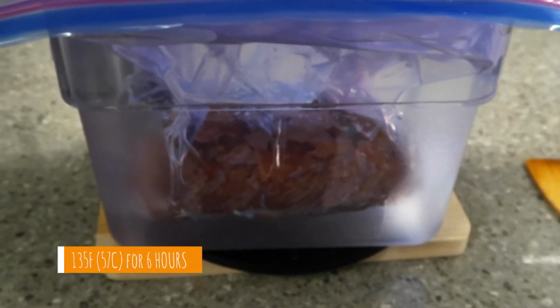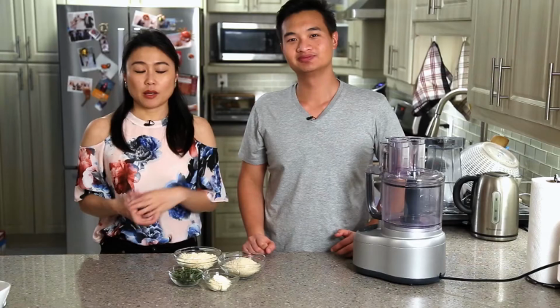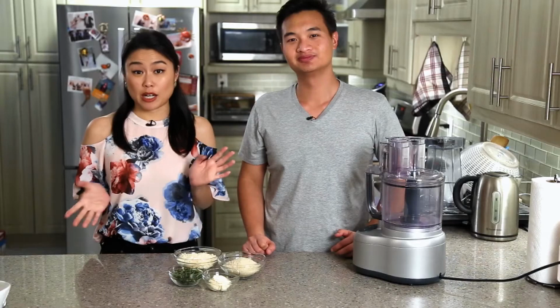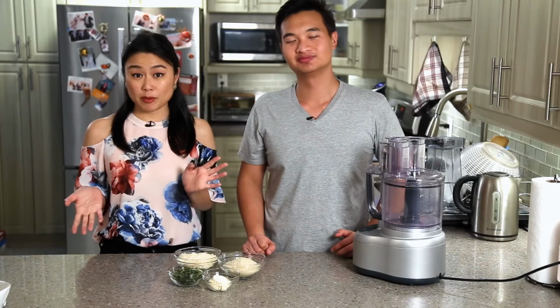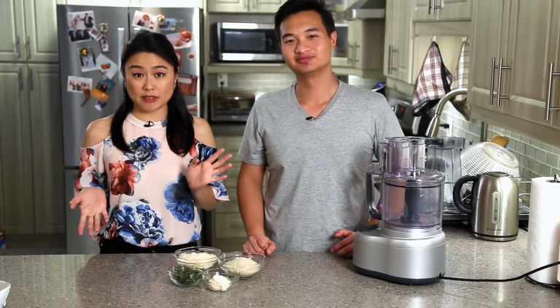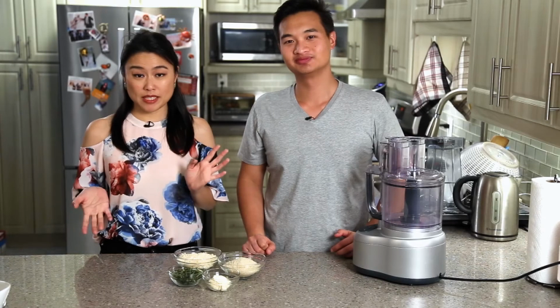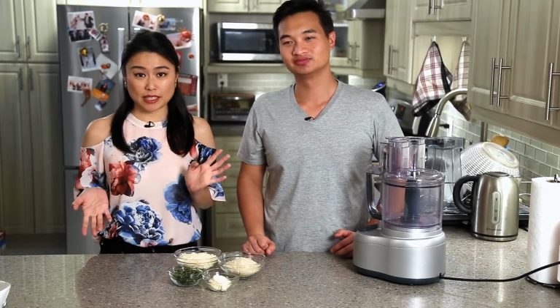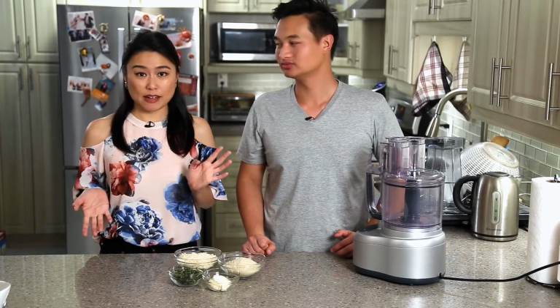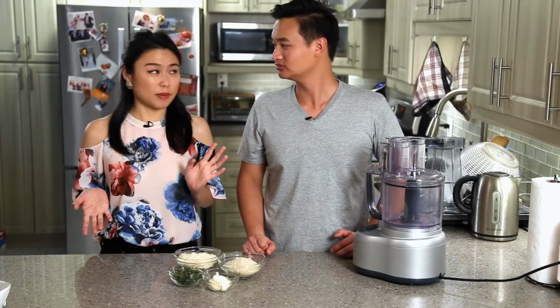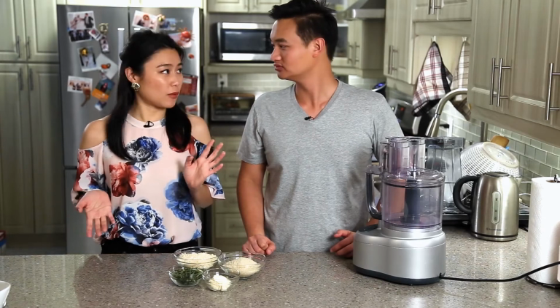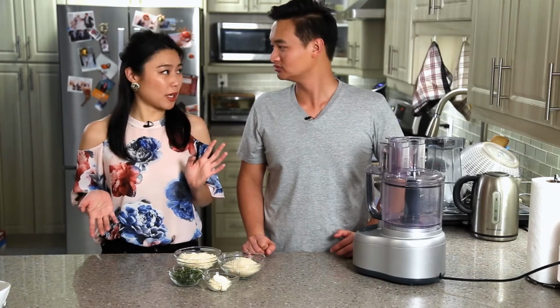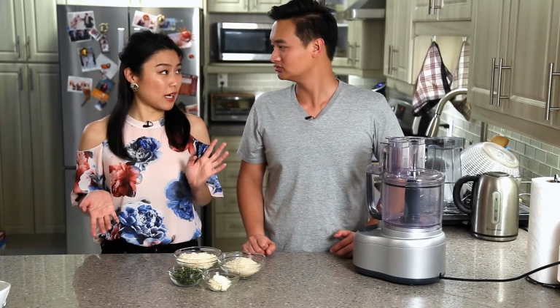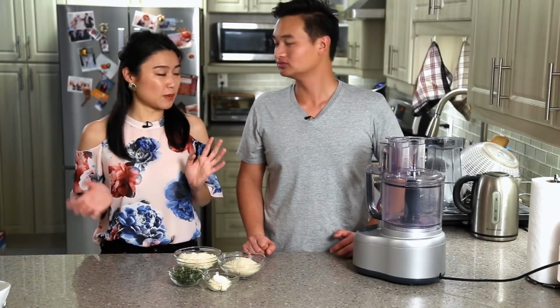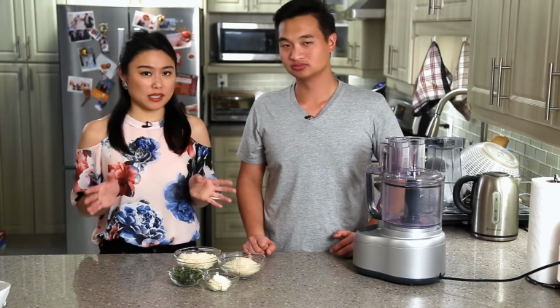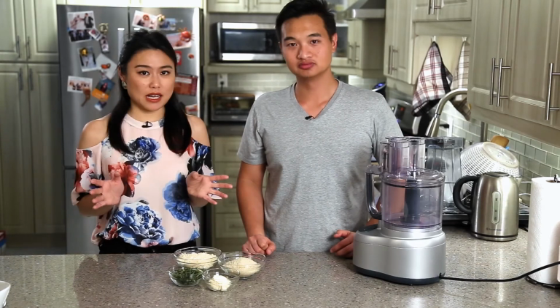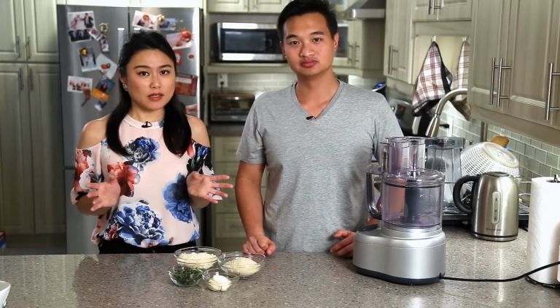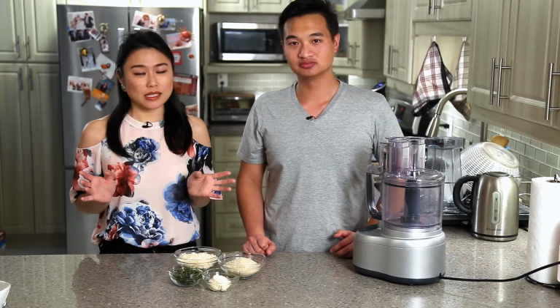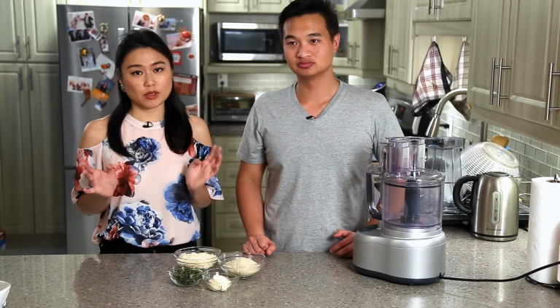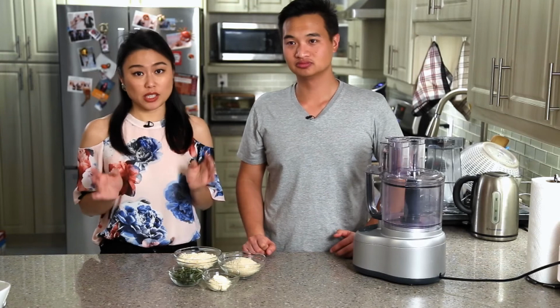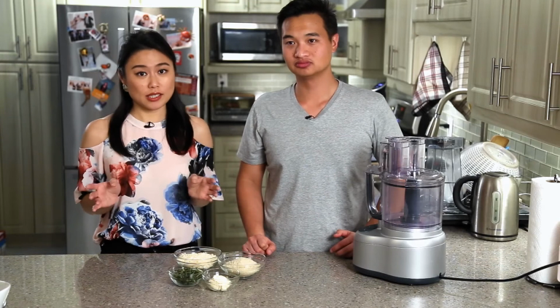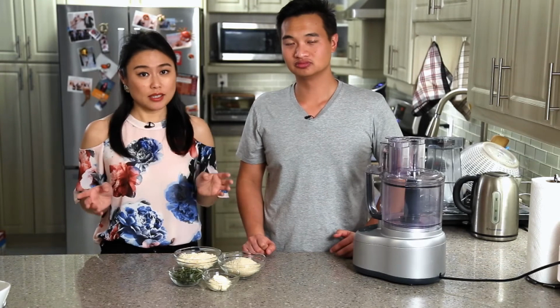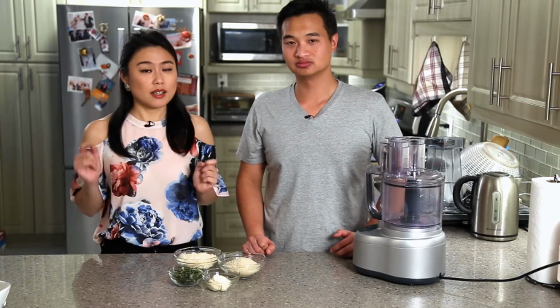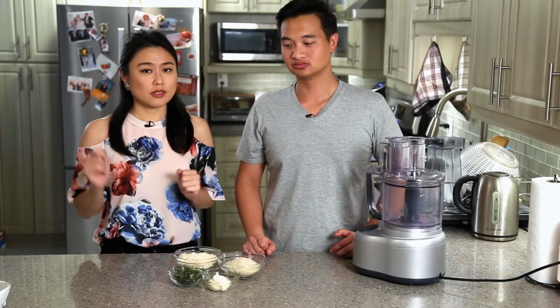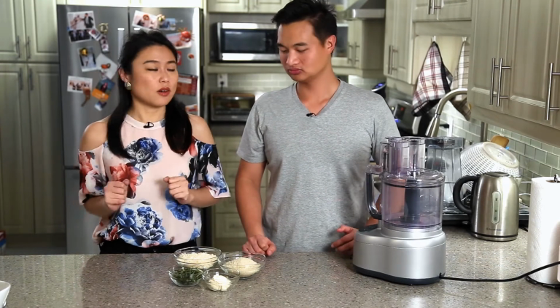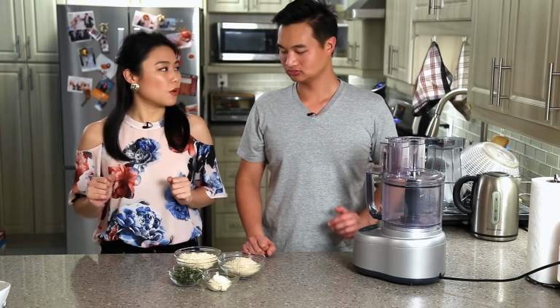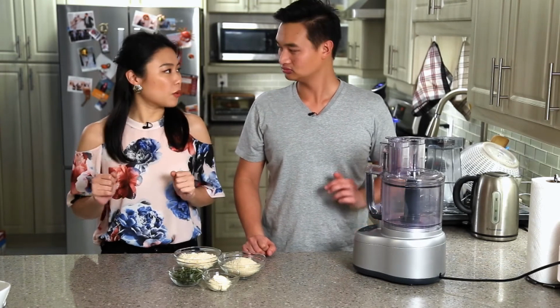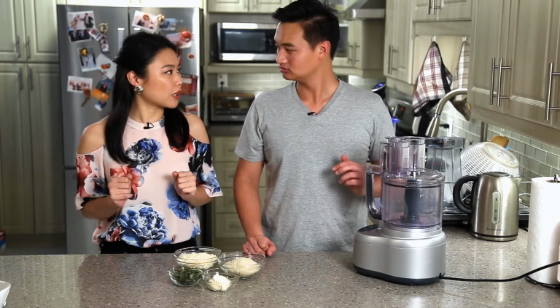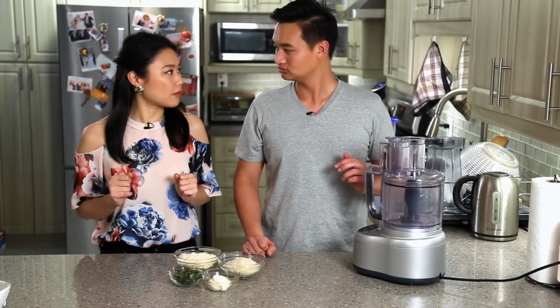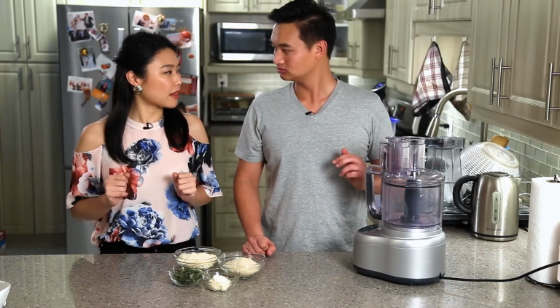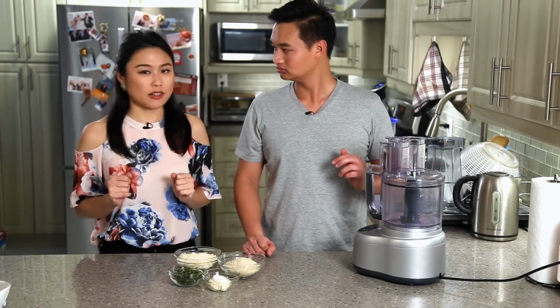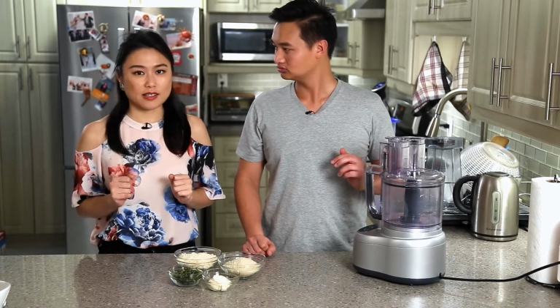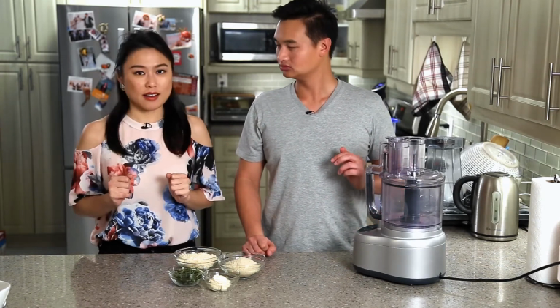The prime rib has been taken out of the water bath after six hours. We've chilled it, and now we're going to make the crust.